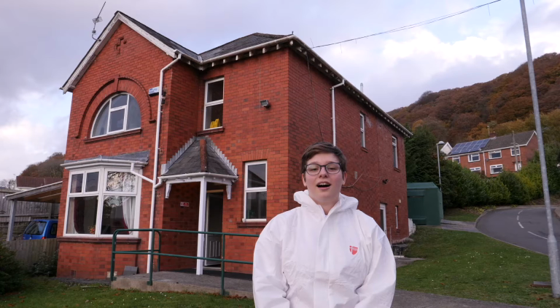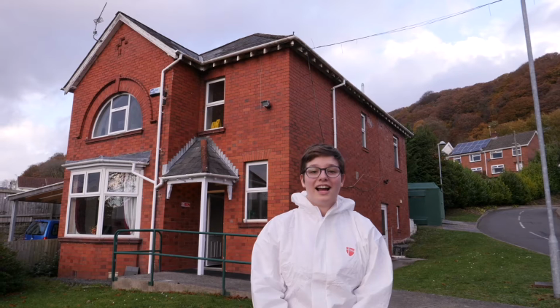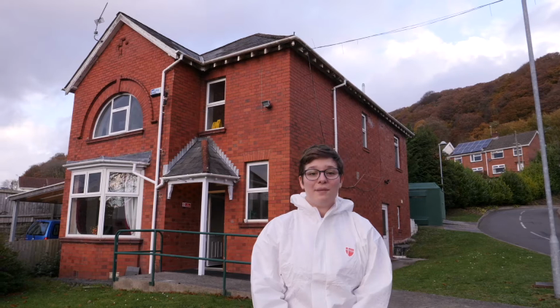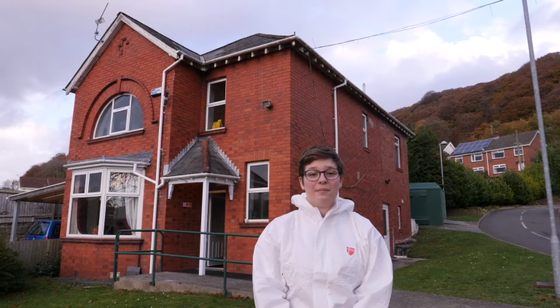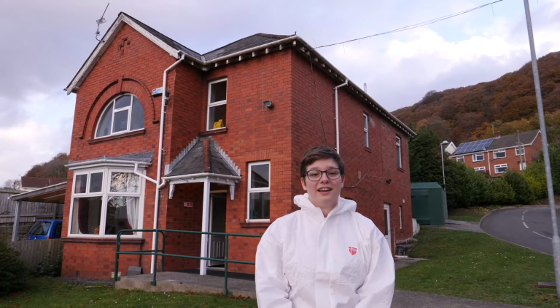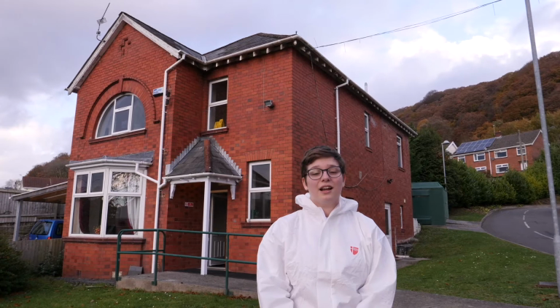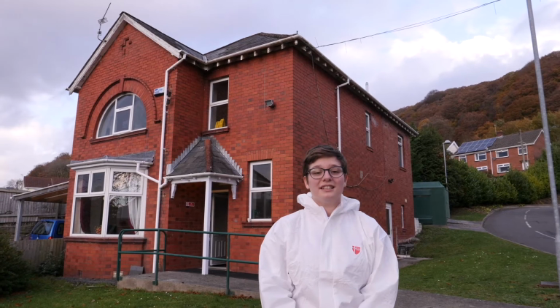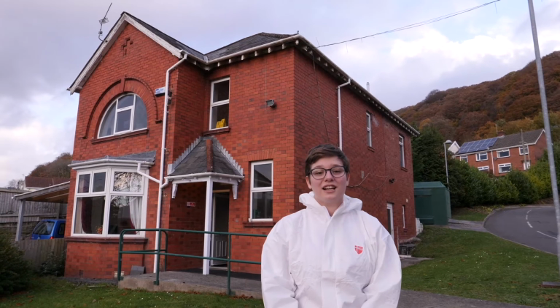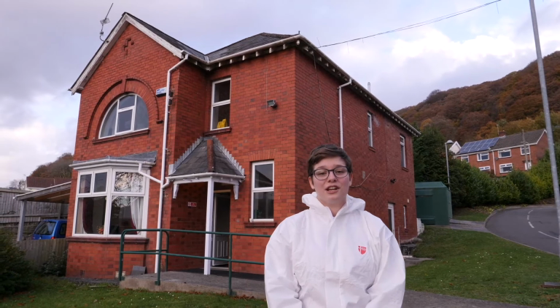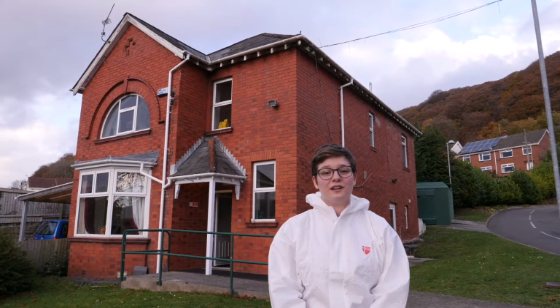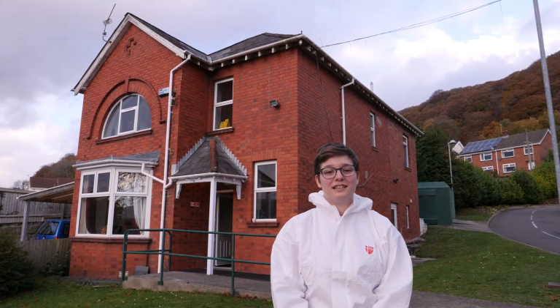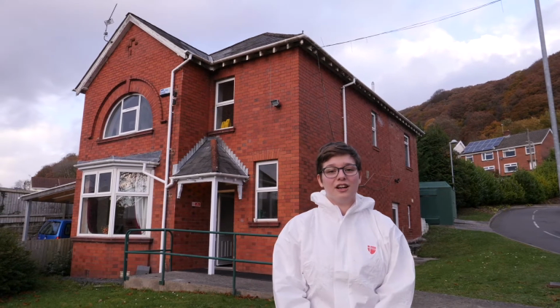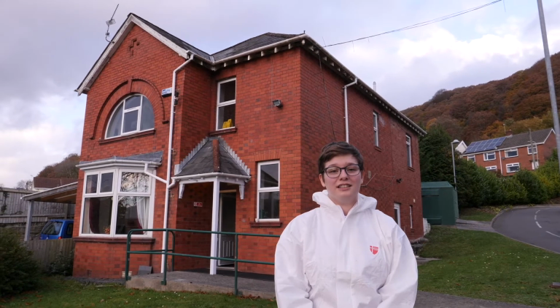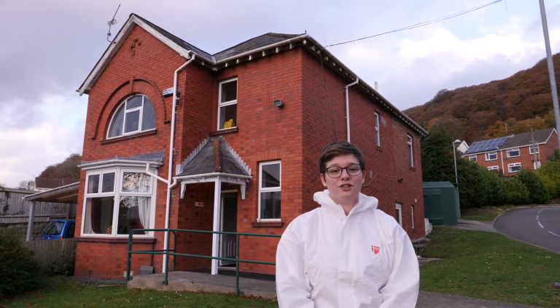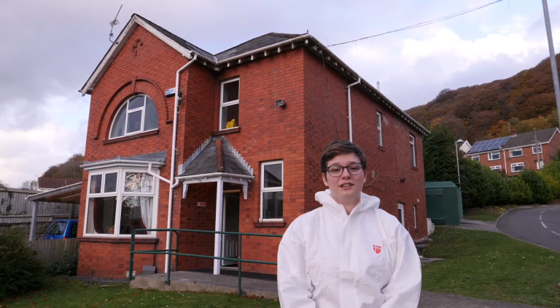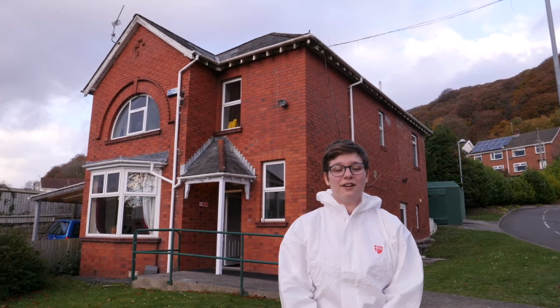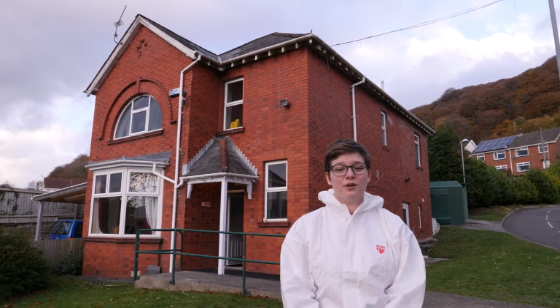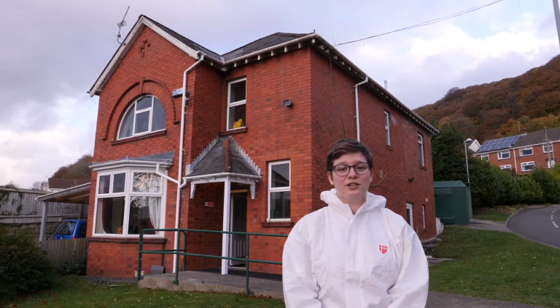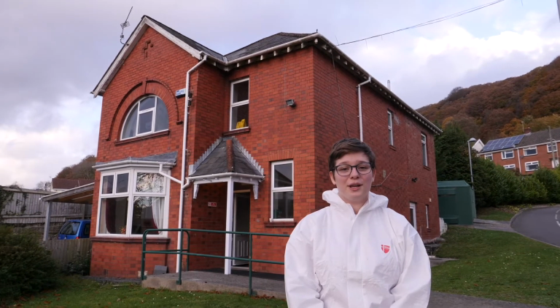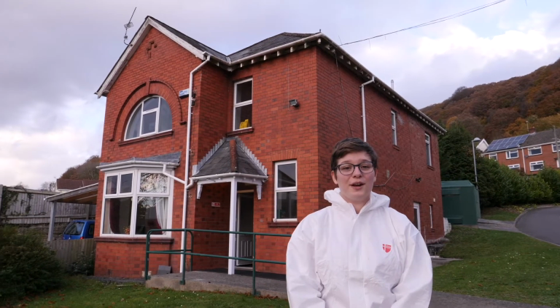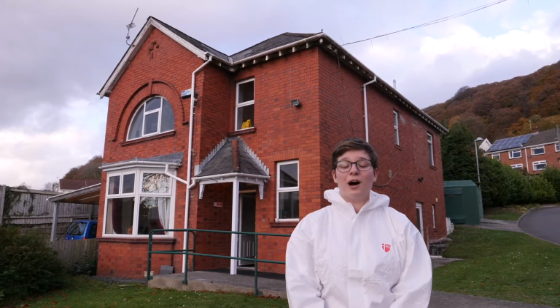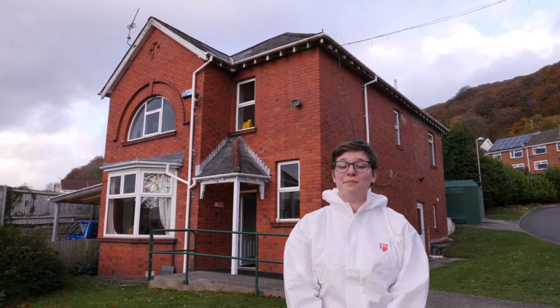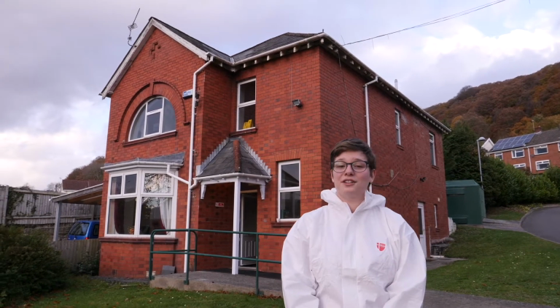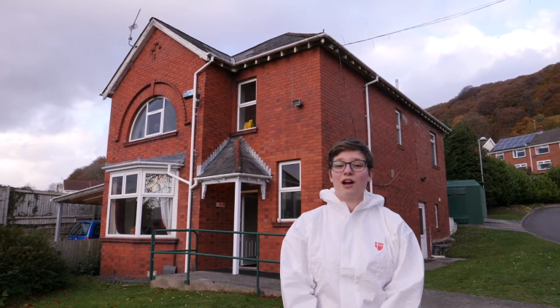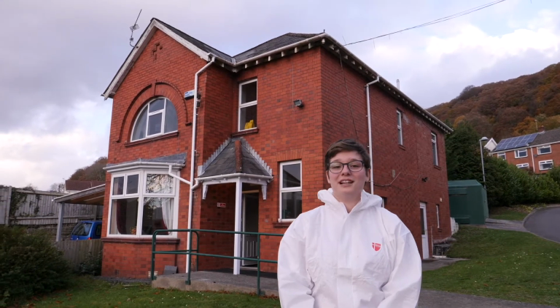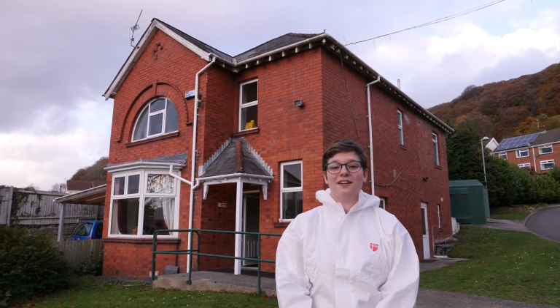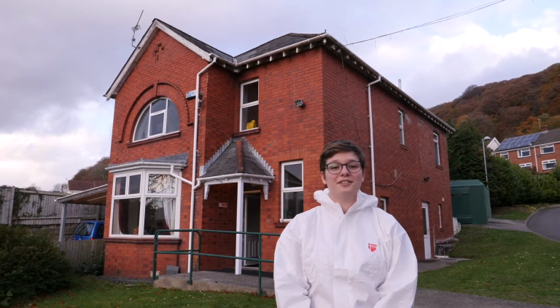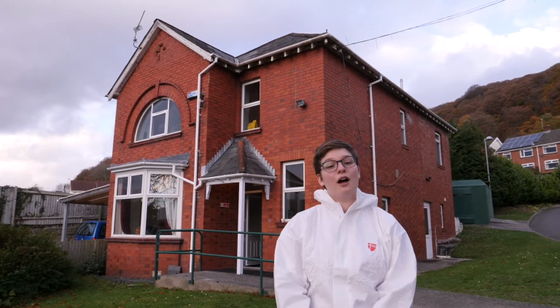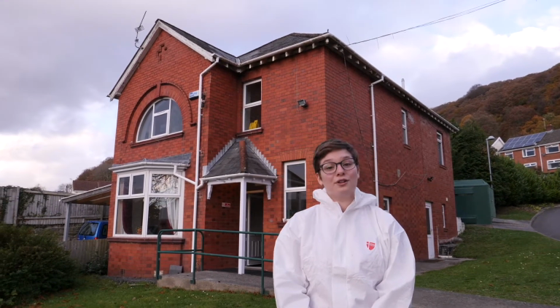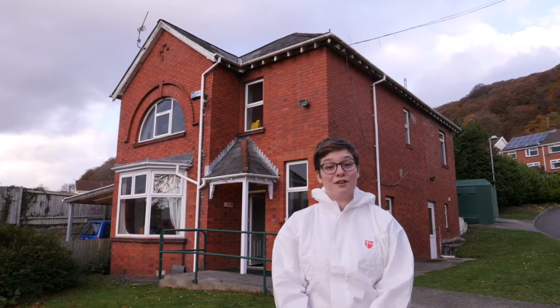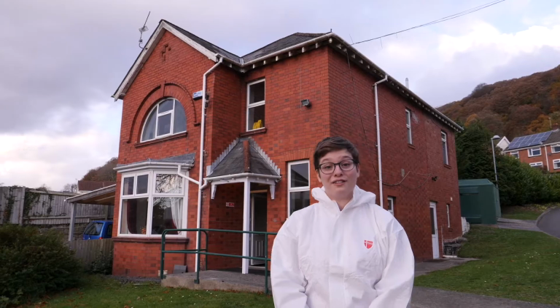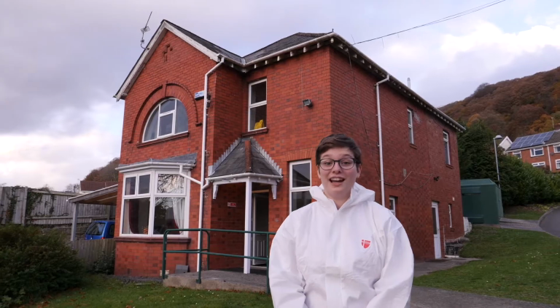Hi, I'm Abby and I'm a second year forensic science student here at USW. Behind me is the crime scene house, and I'm going to show you around today.